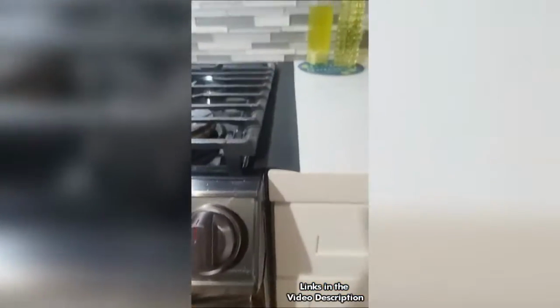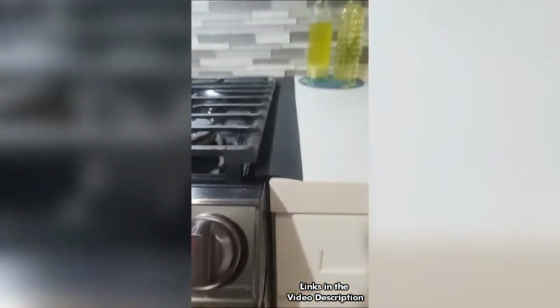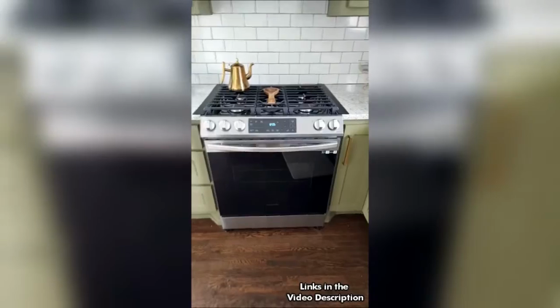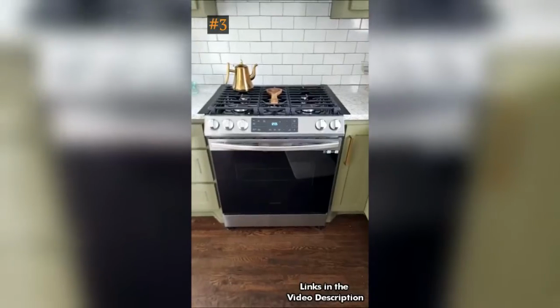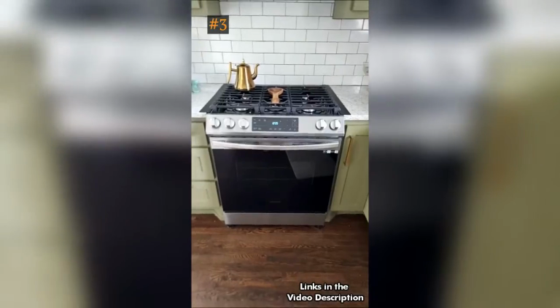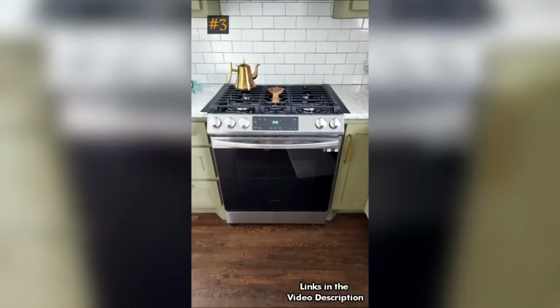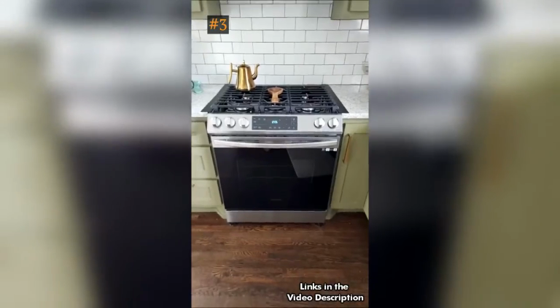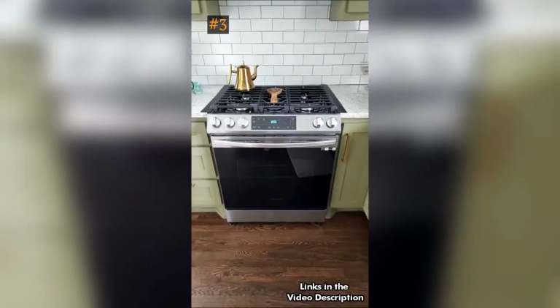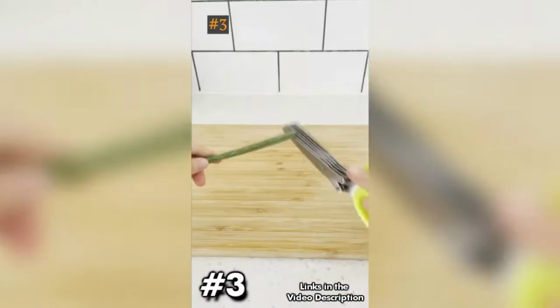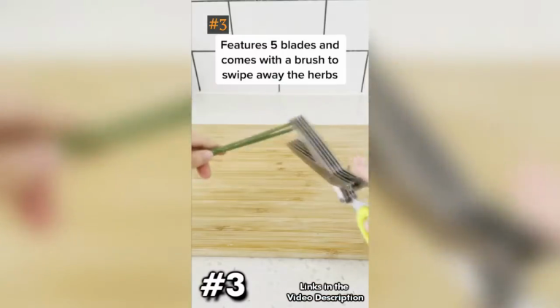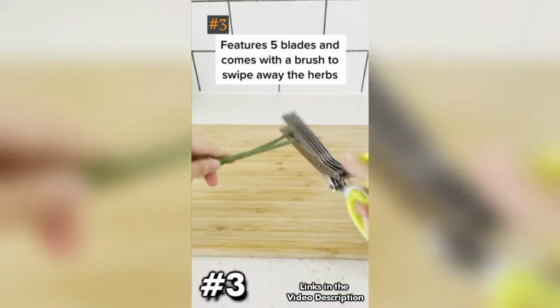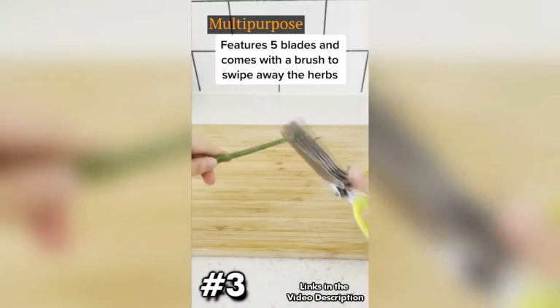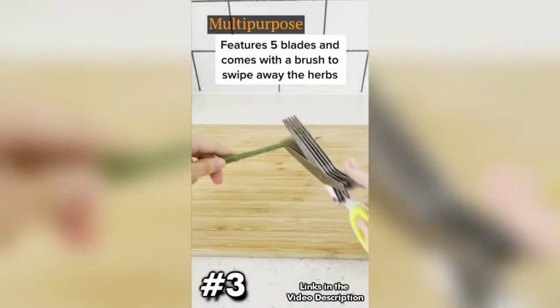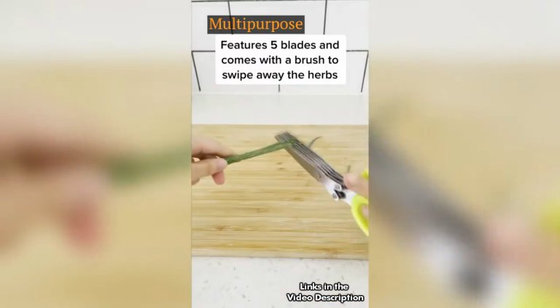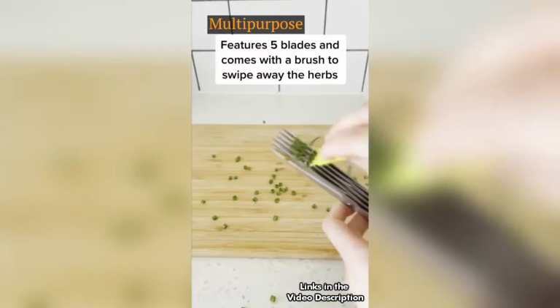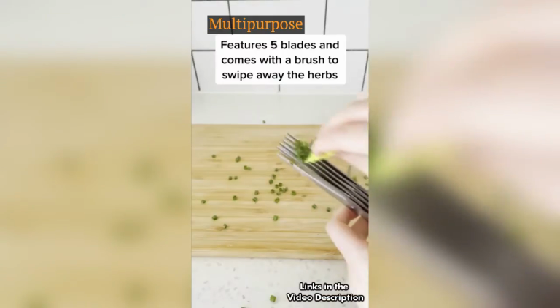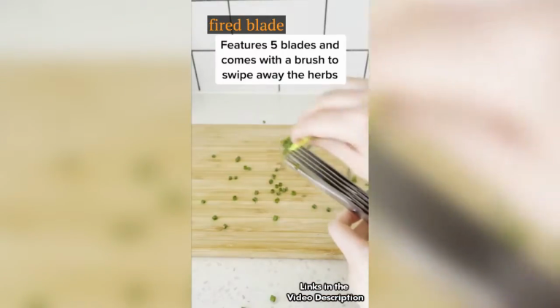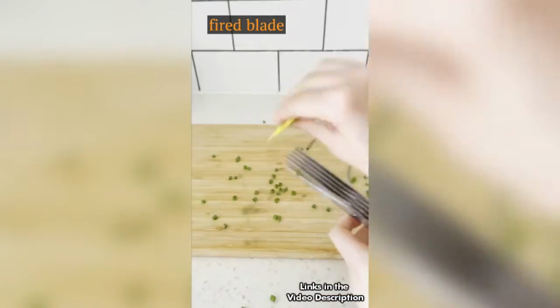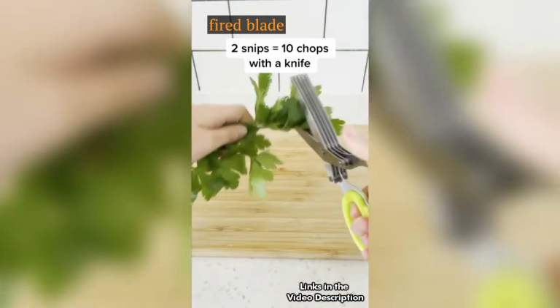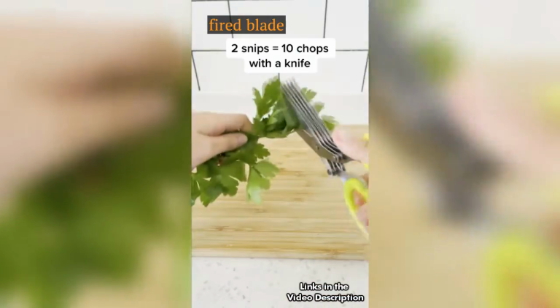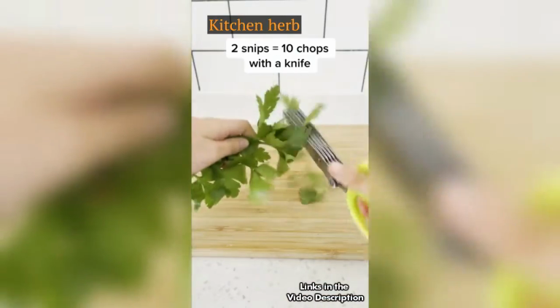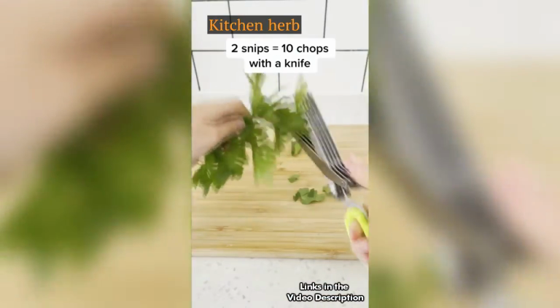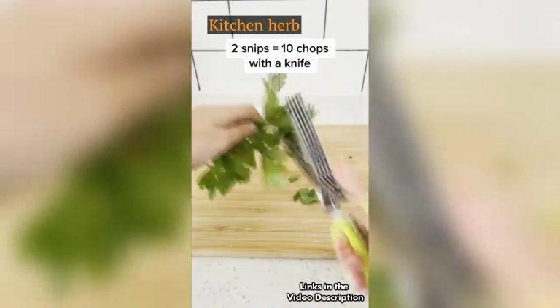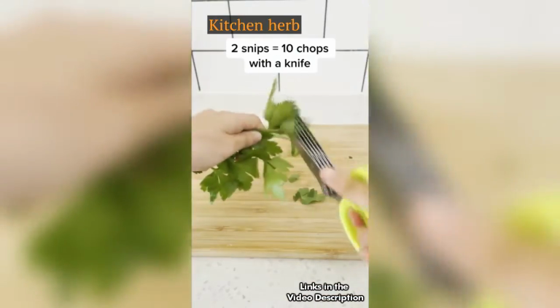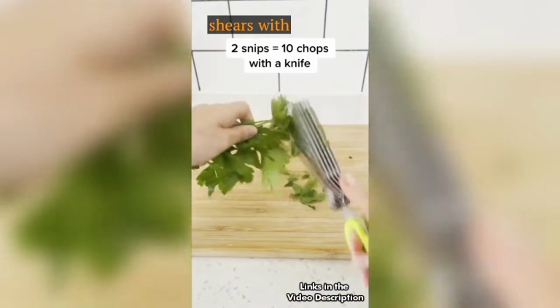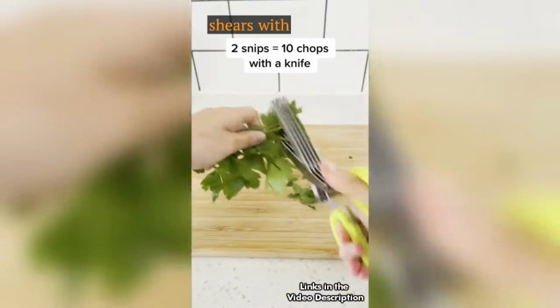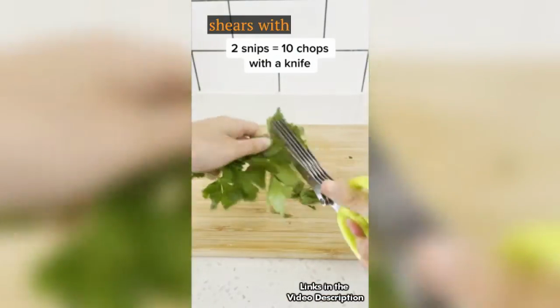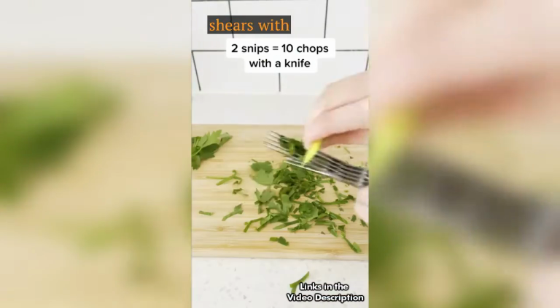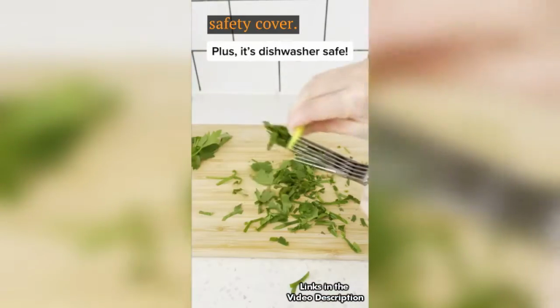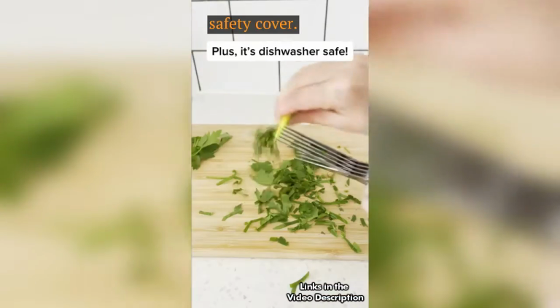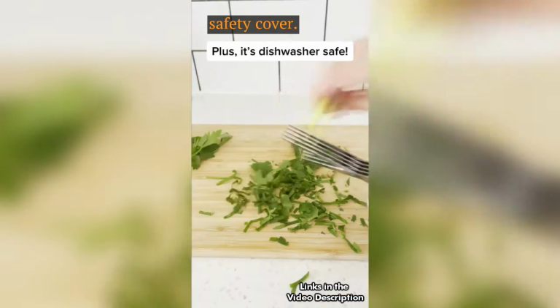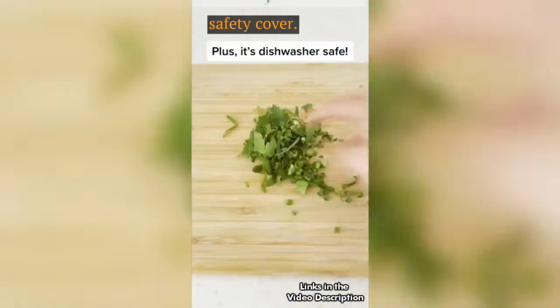Number 3: Multipurpose 5-blade kitchen herb shears with safety cover.